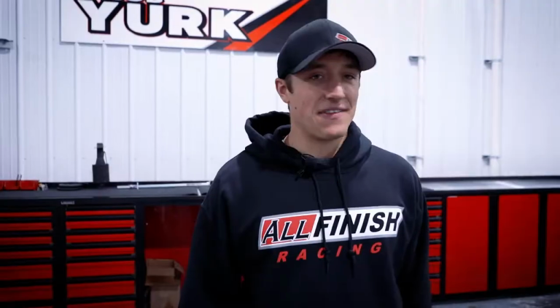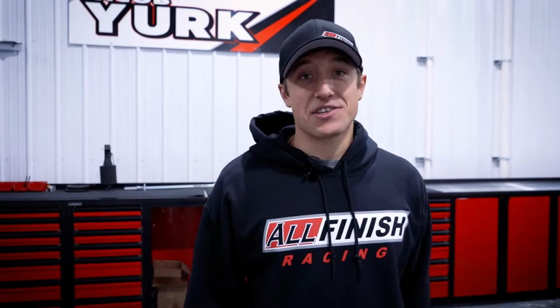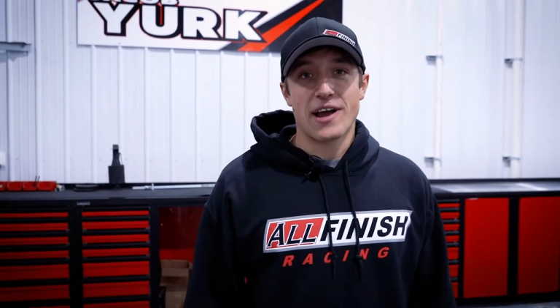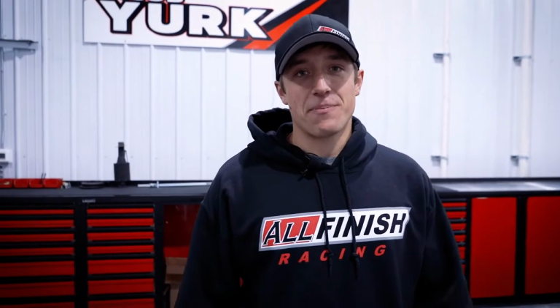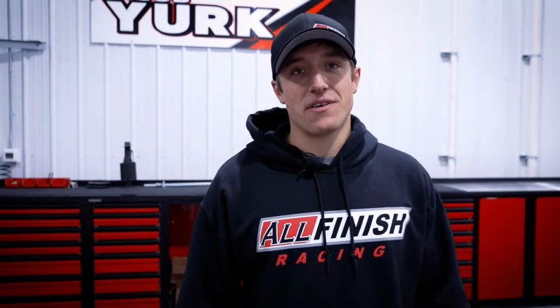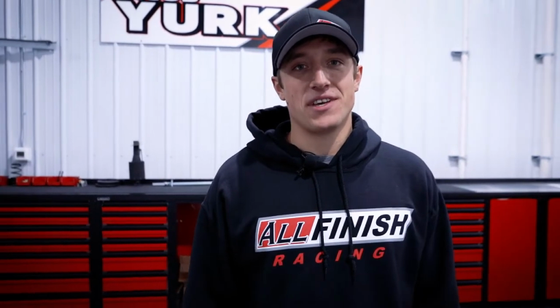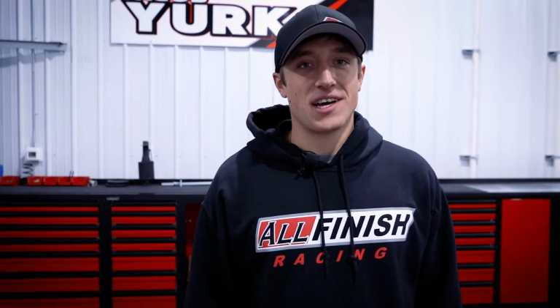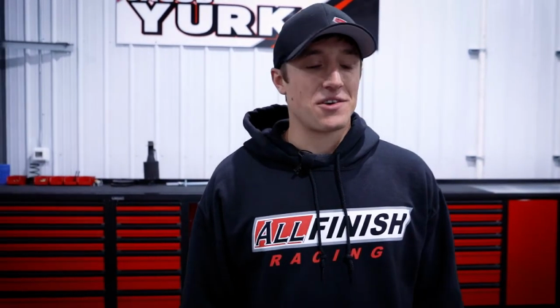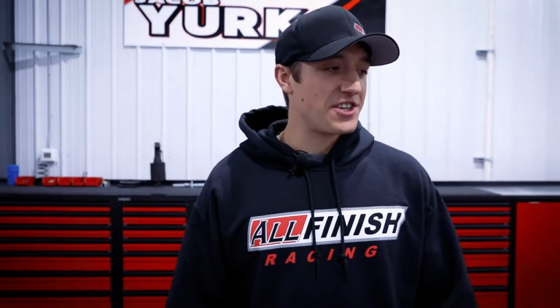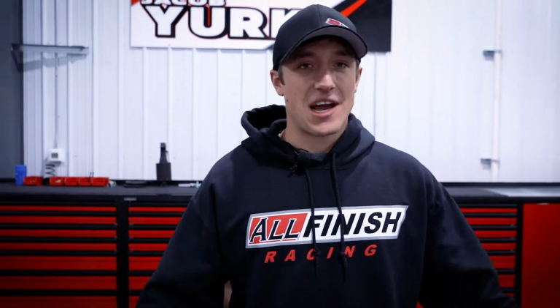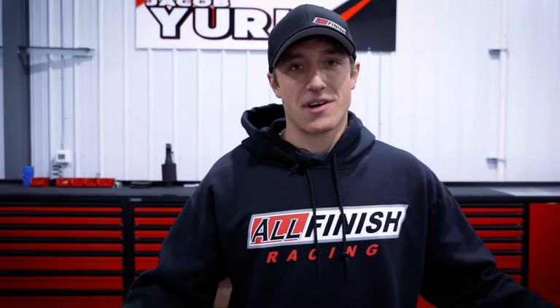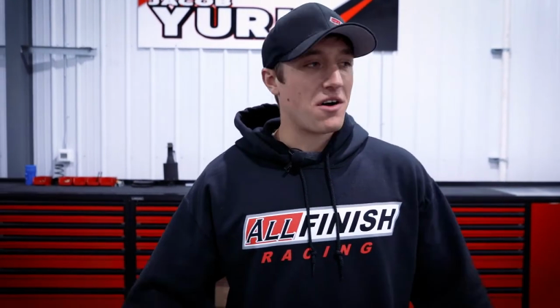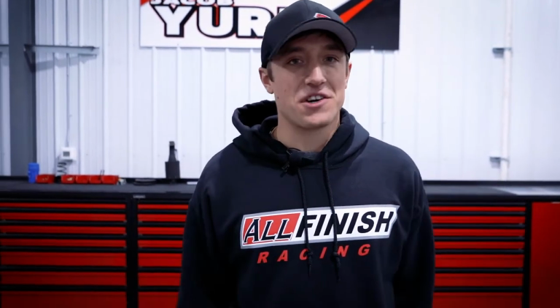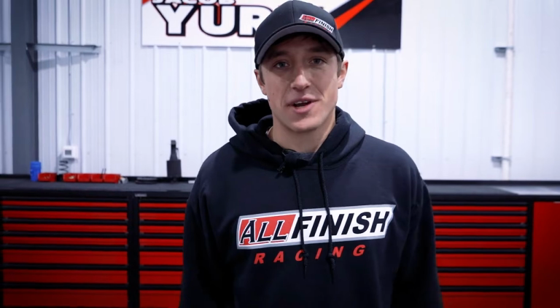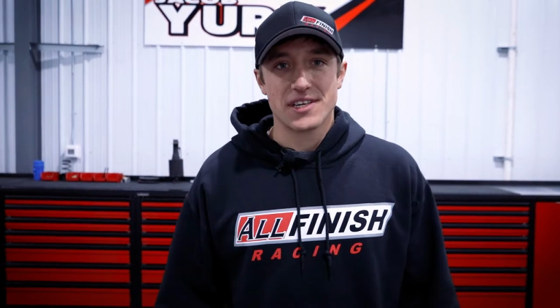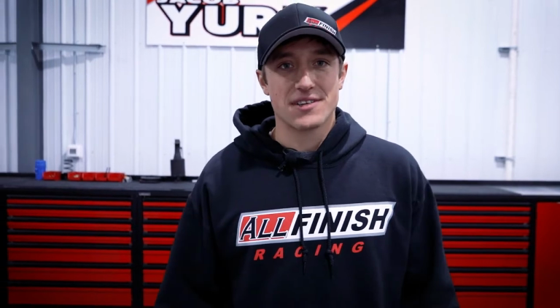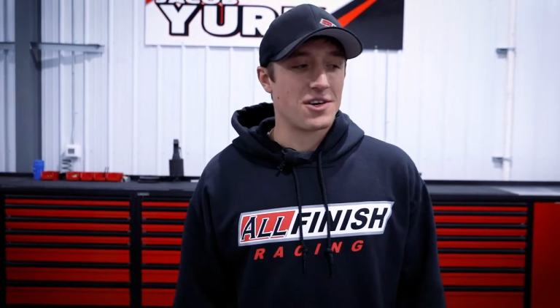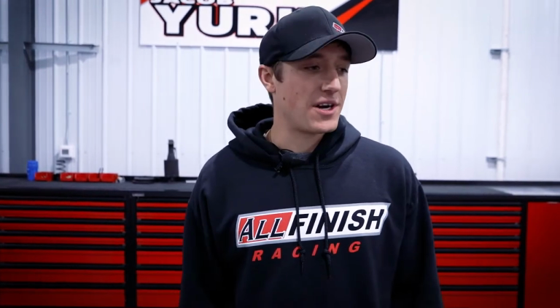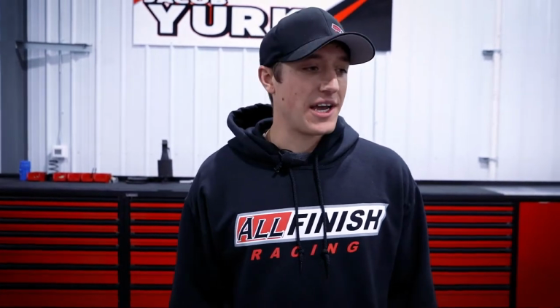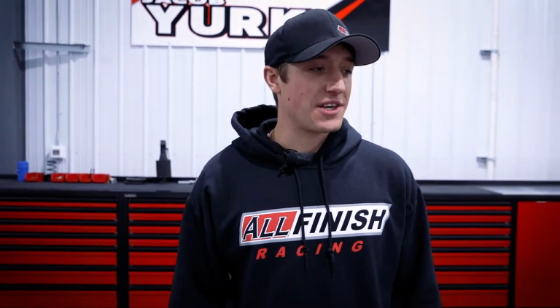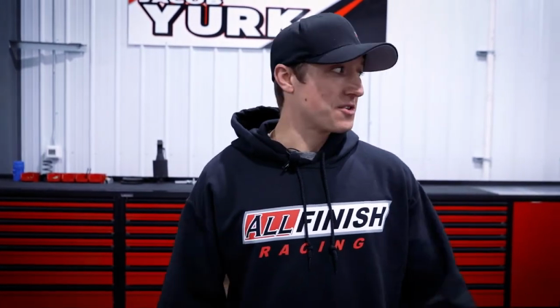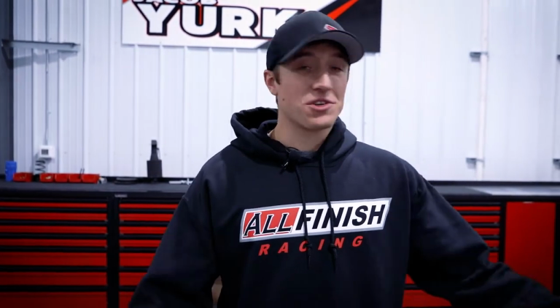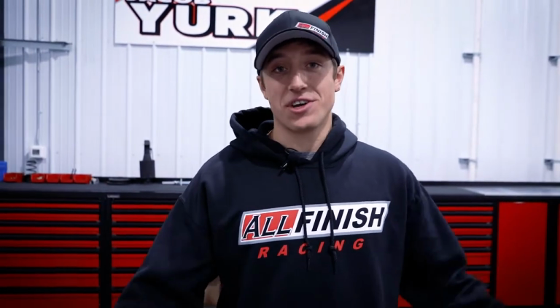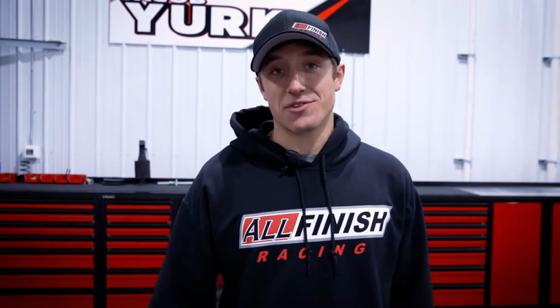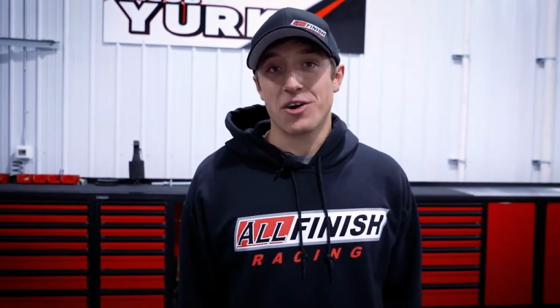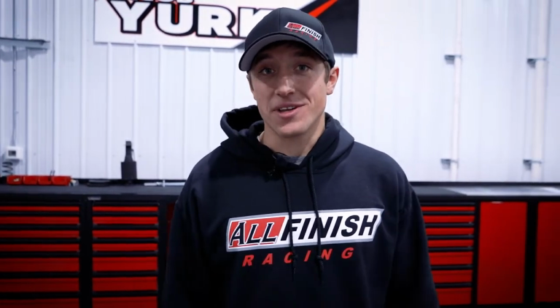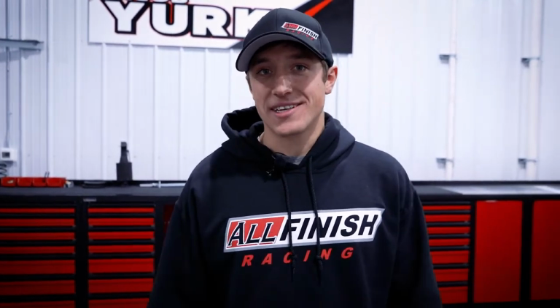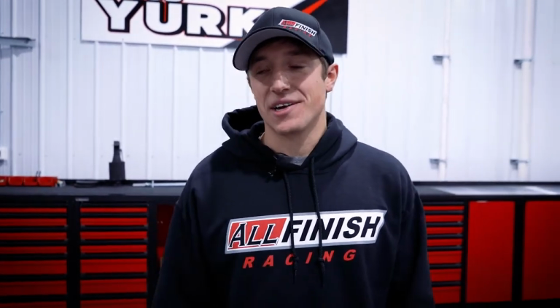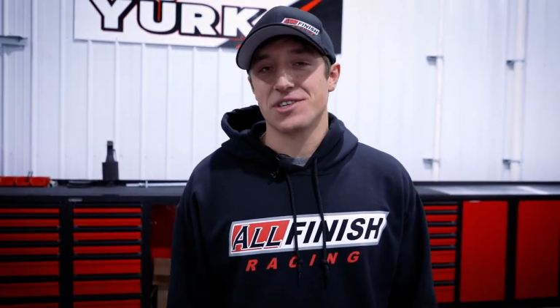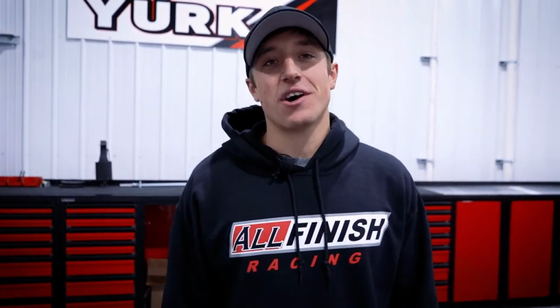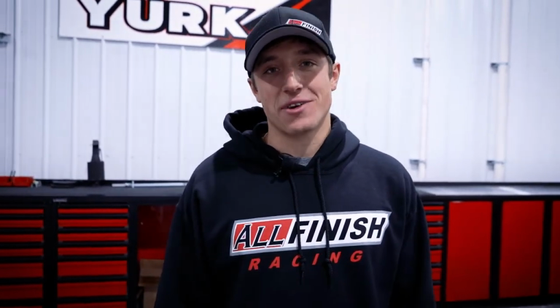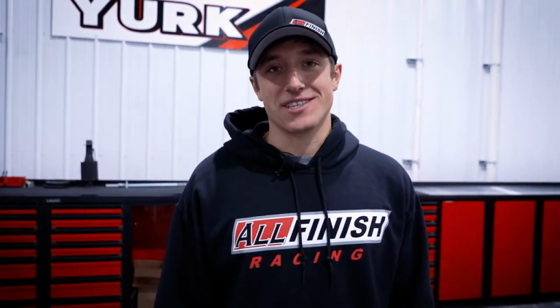And that's a wrap of the race shop, All Finish Racing. It was cool to show you guys around. Hope you liked it and we'll see you all at the races.